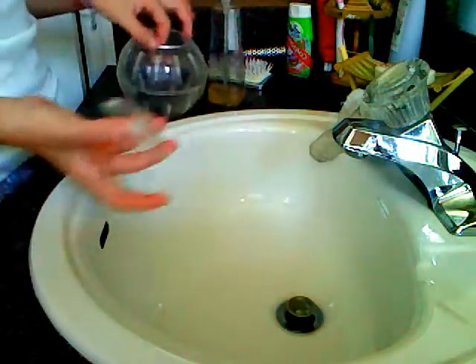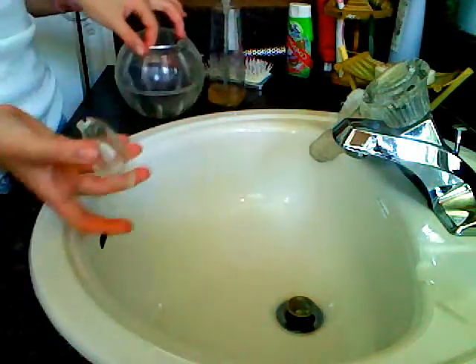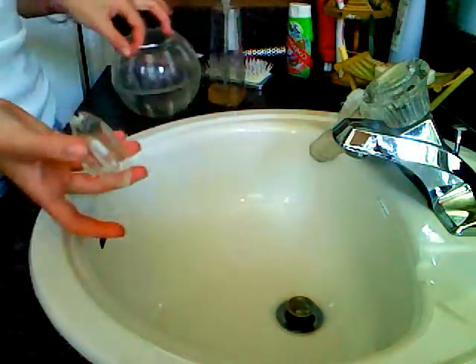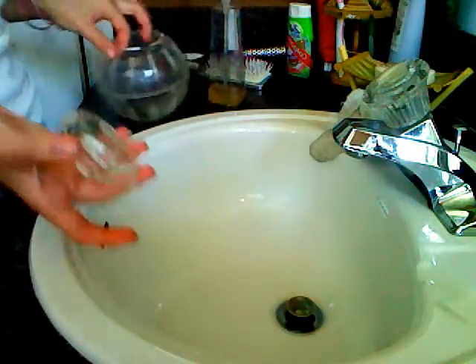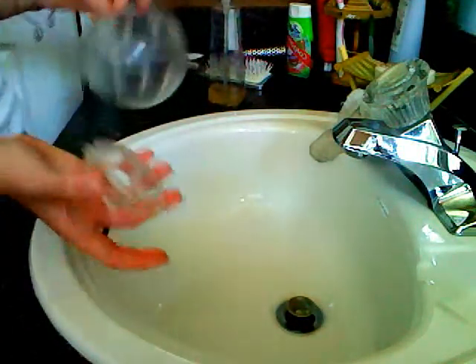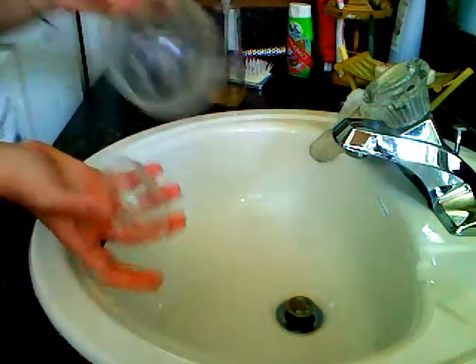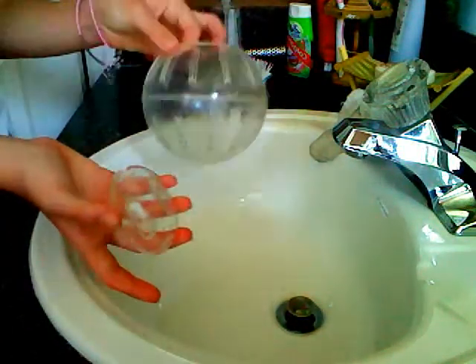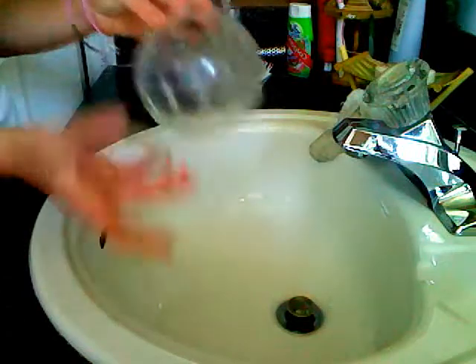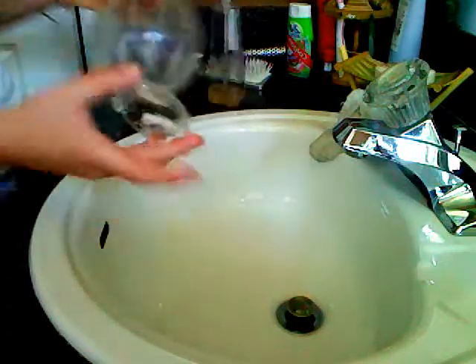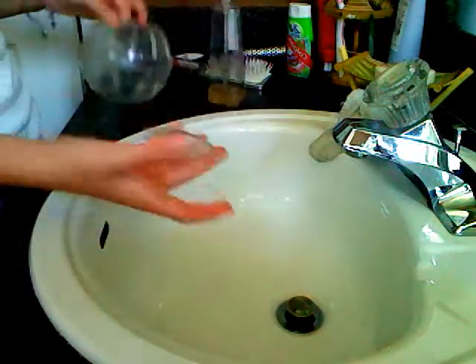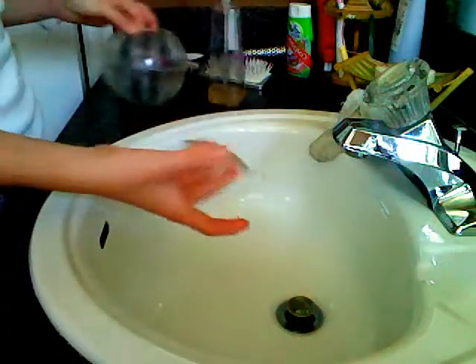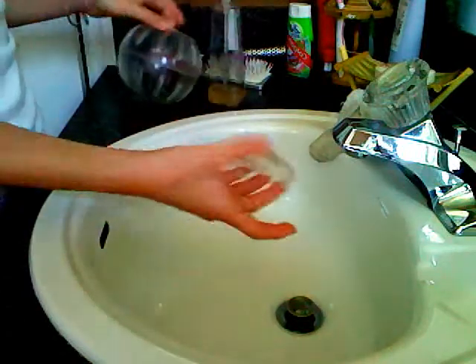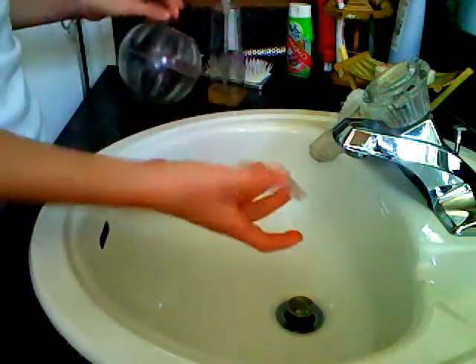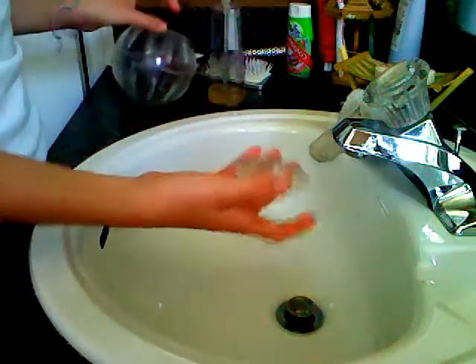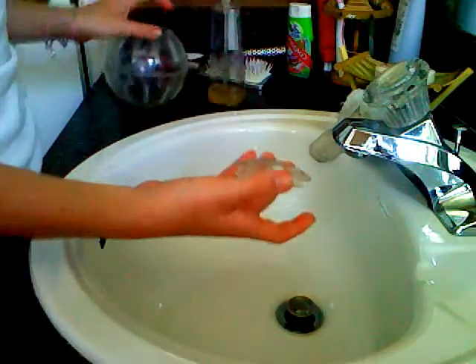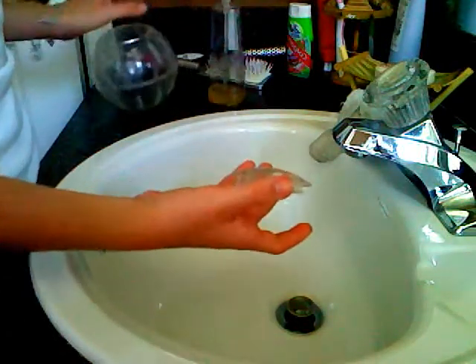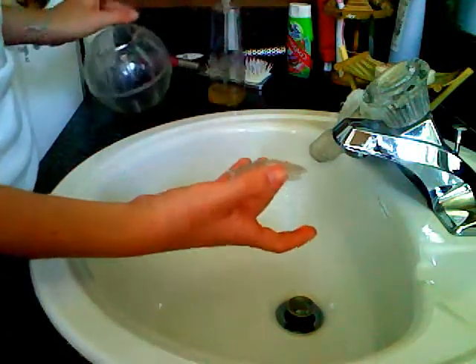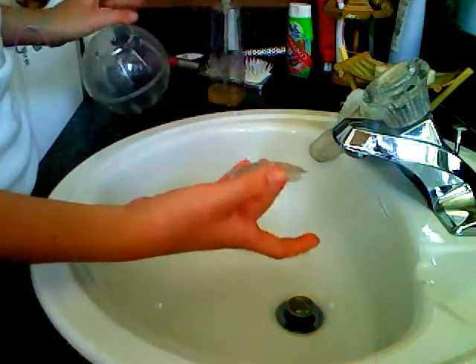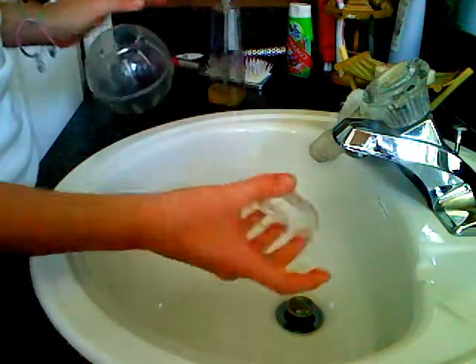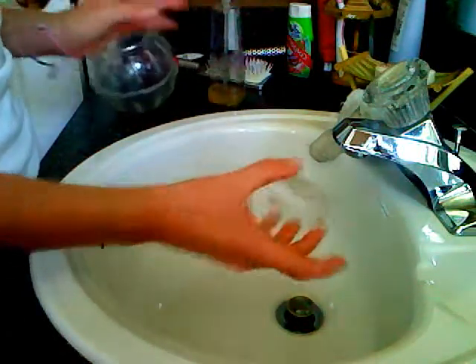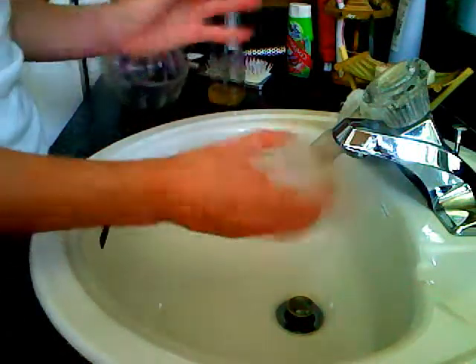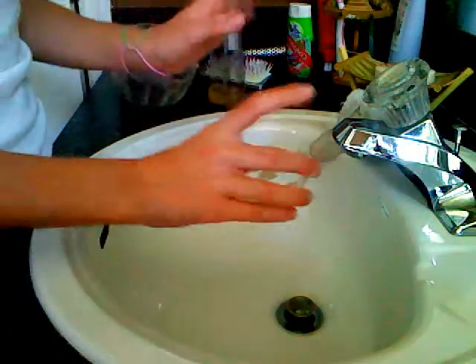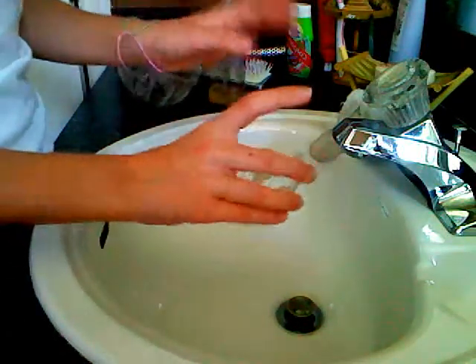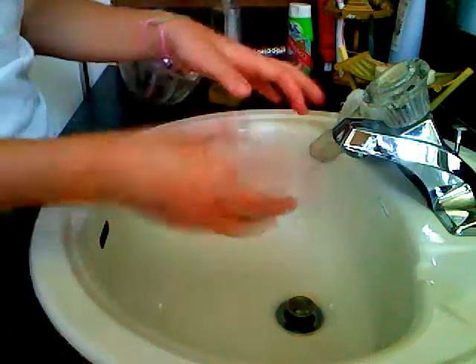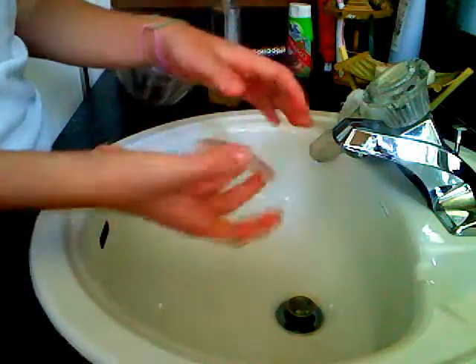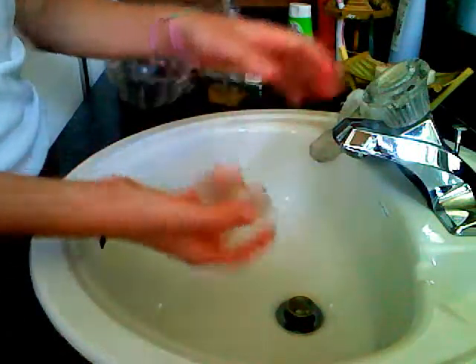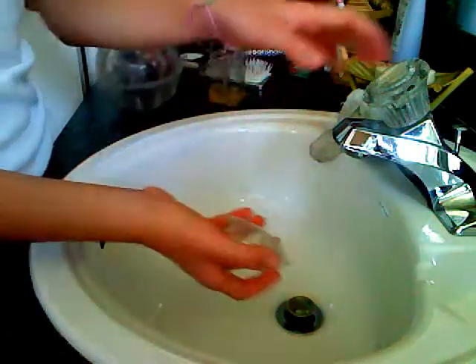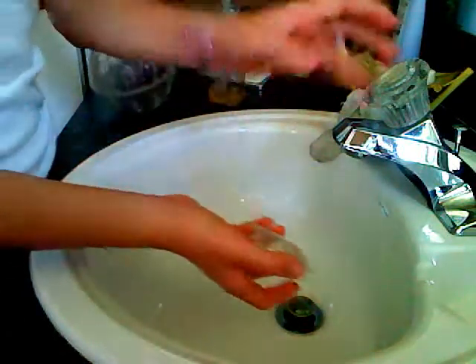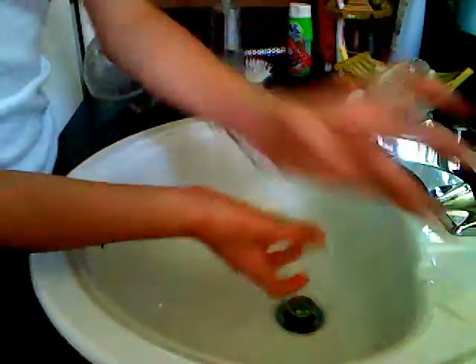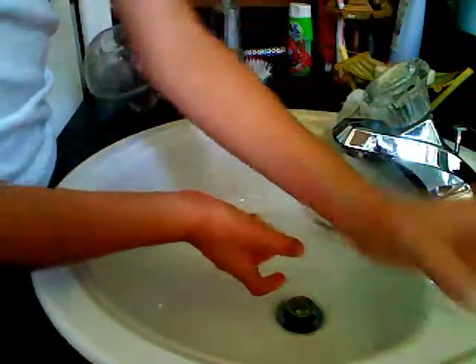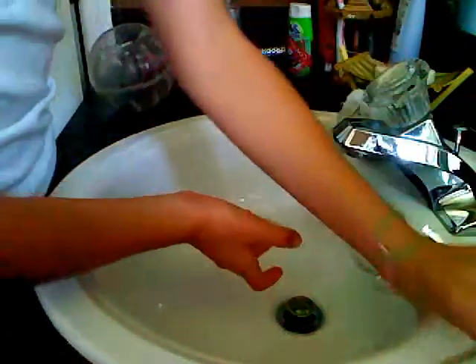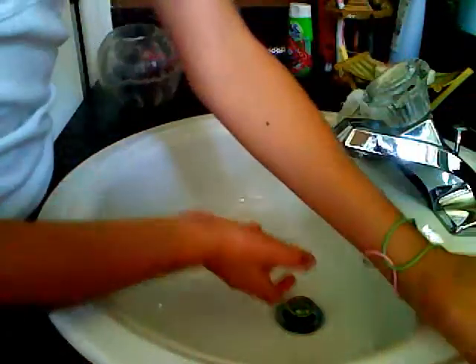So now they should be all soapy, and all you're going to do now is just rinse it off.